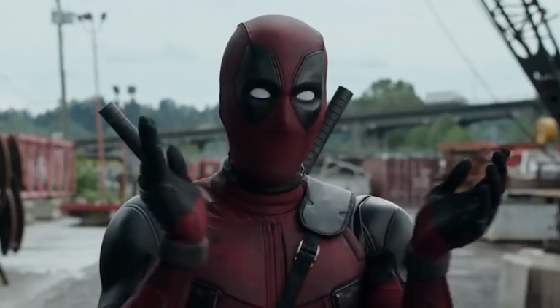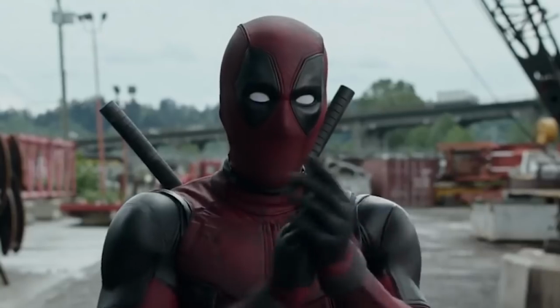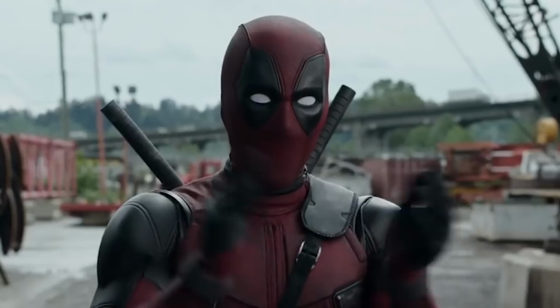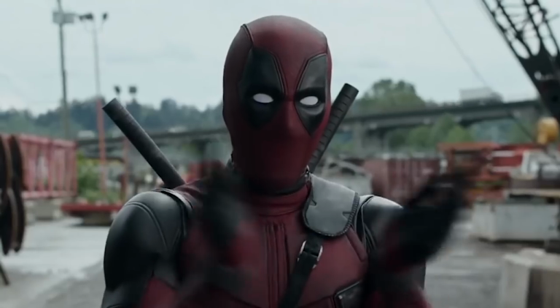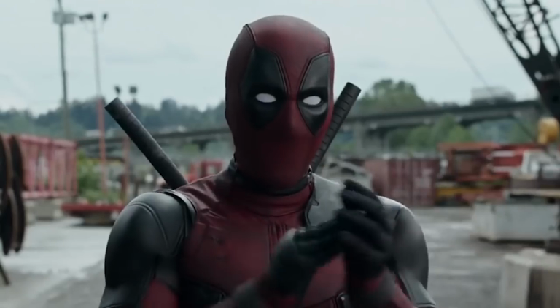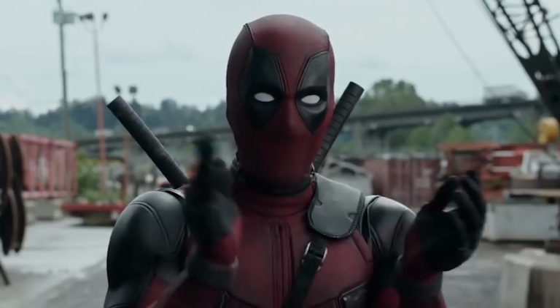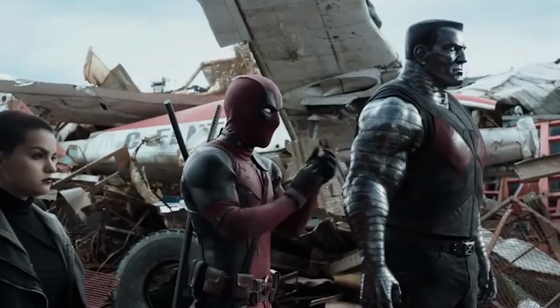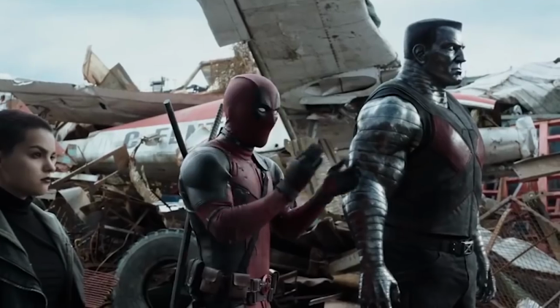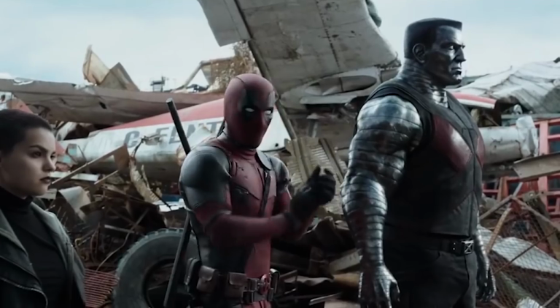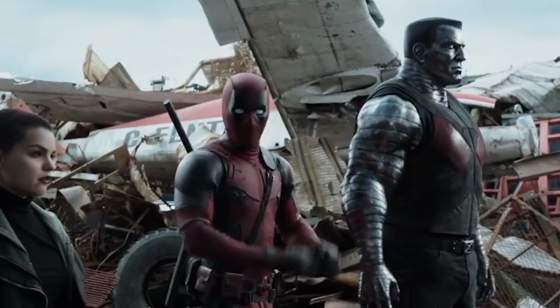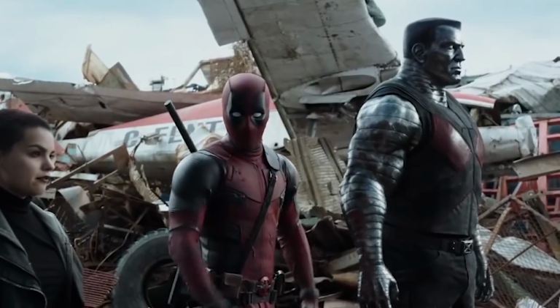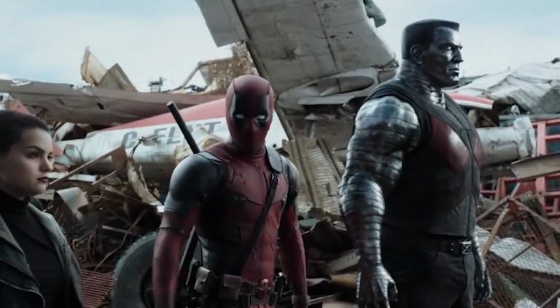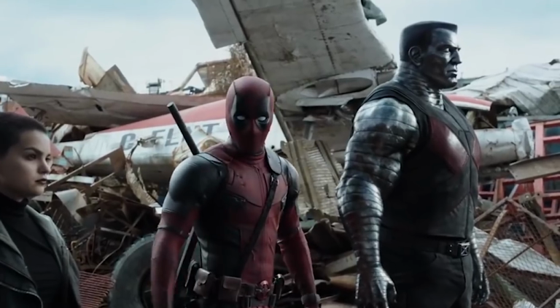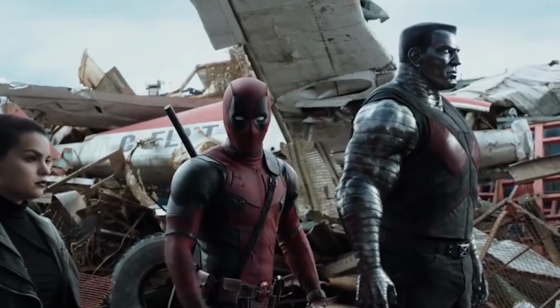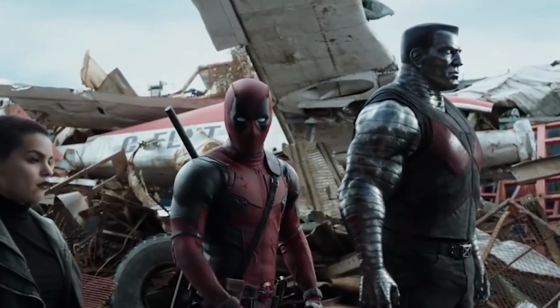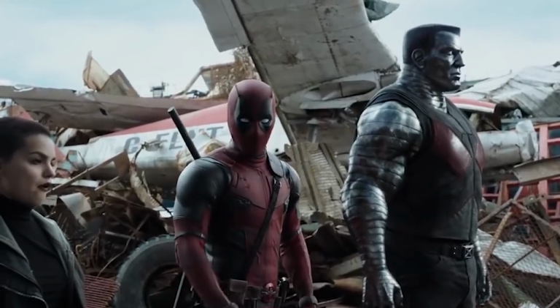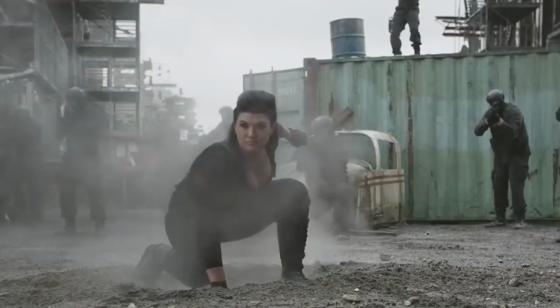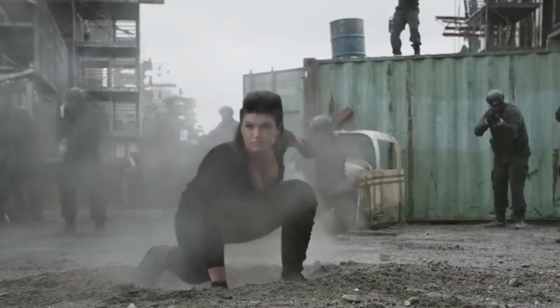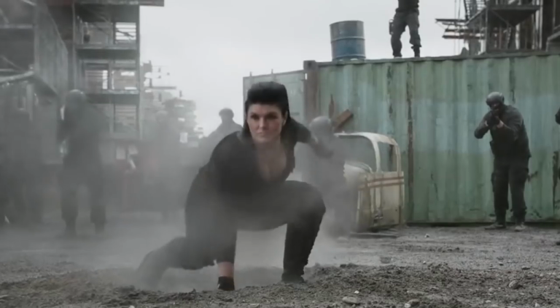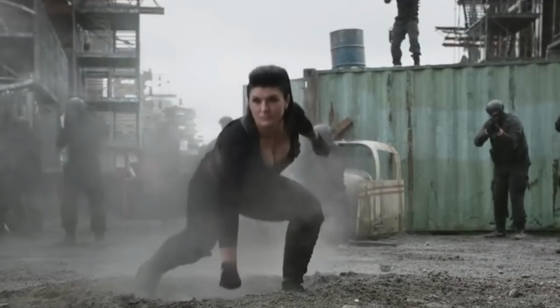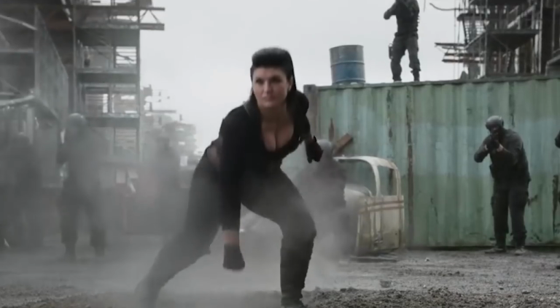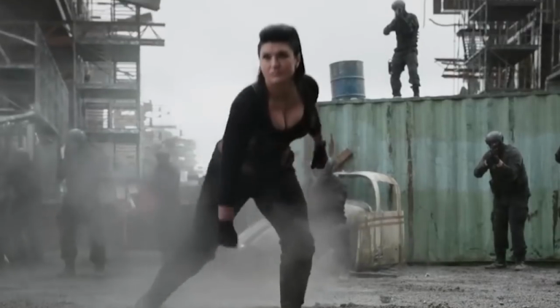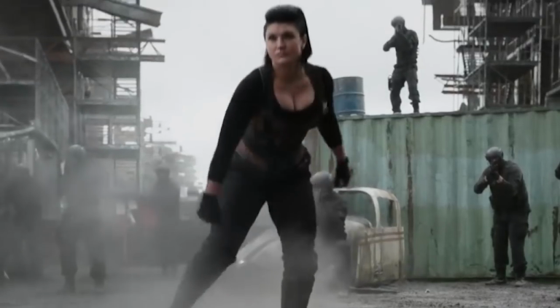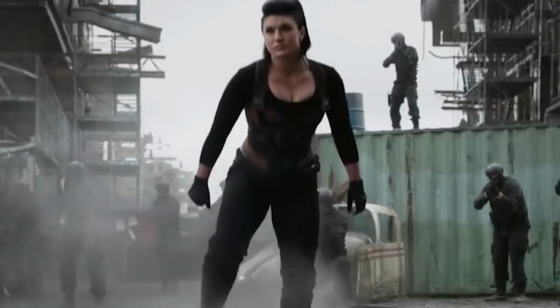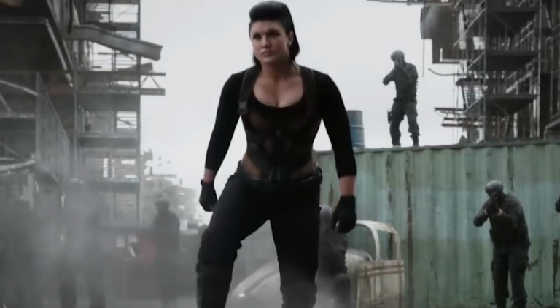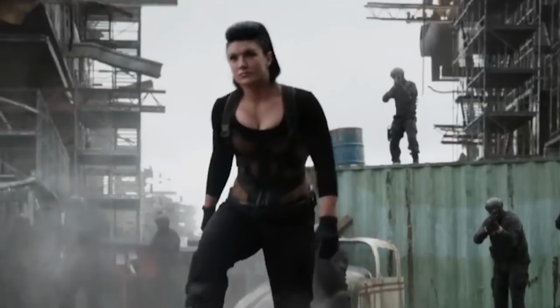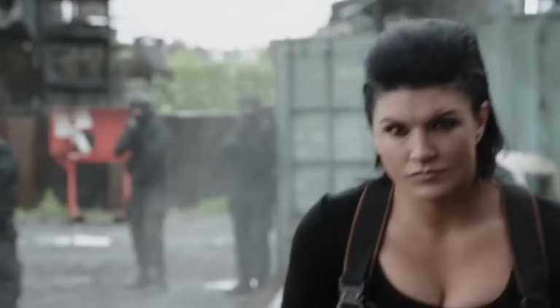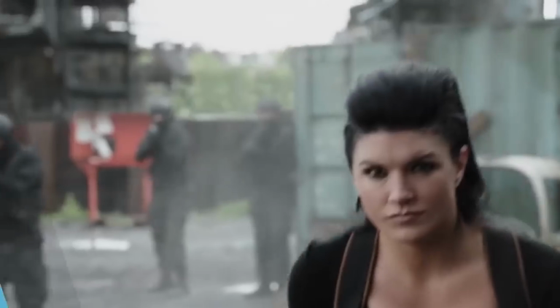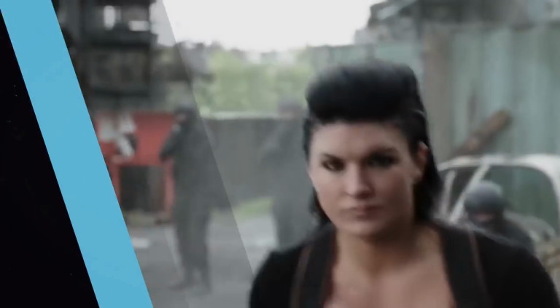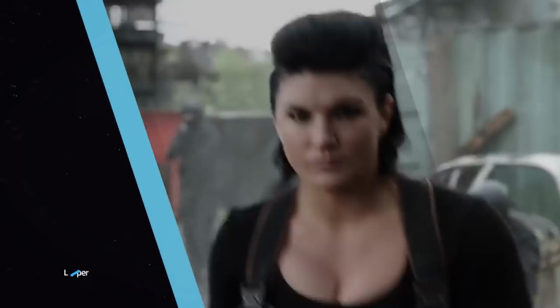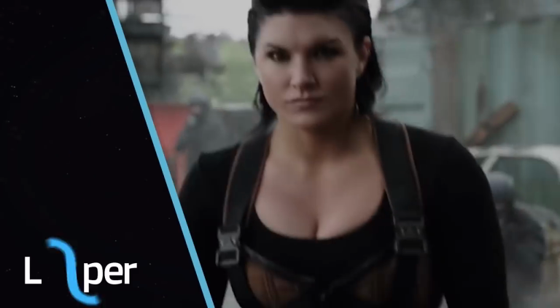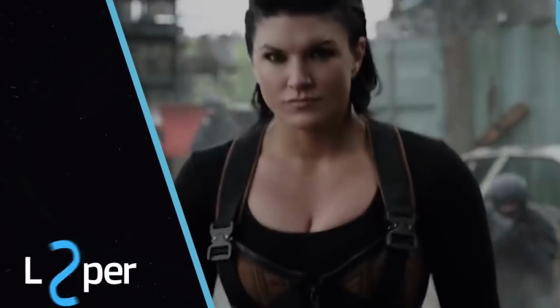Superhero landing! Yeah, that's really hard on your knees. Totally impractical. They all do it.